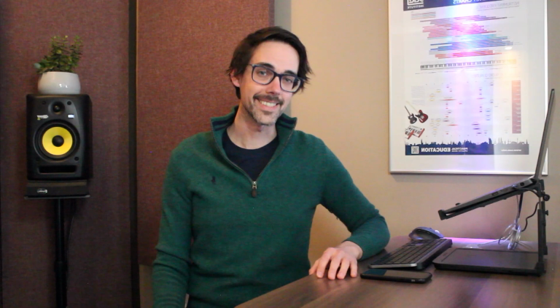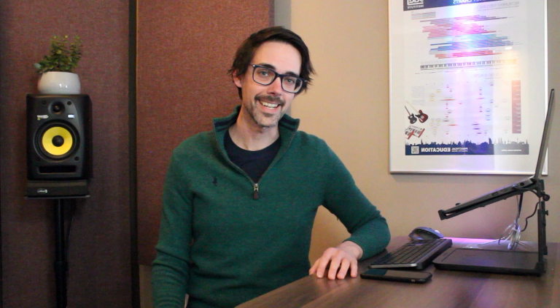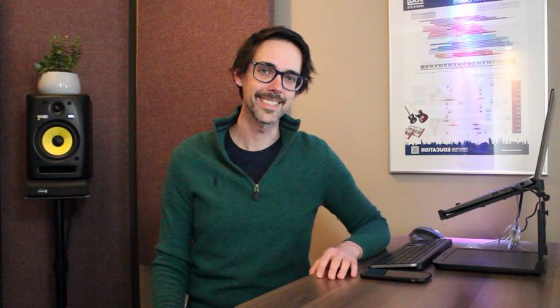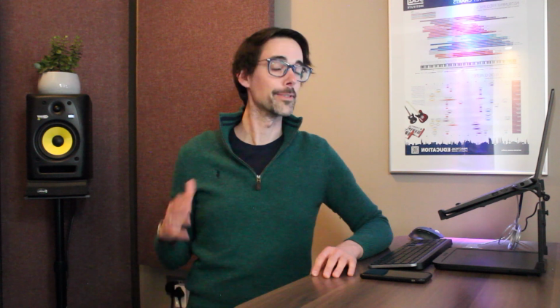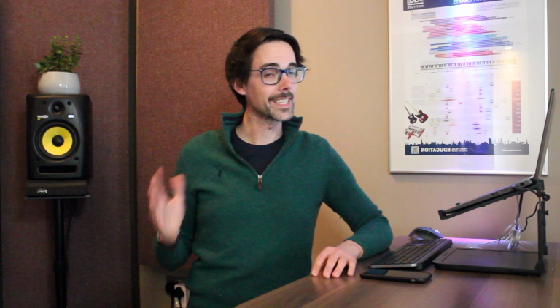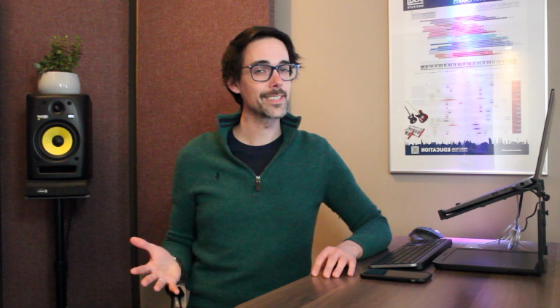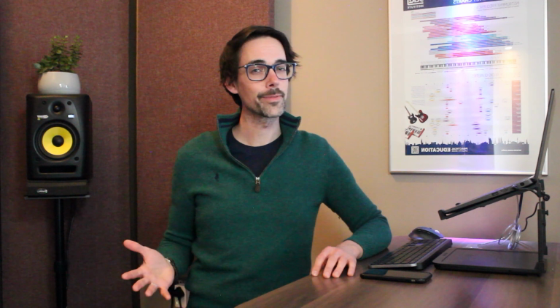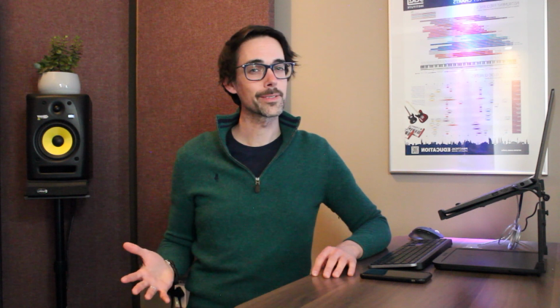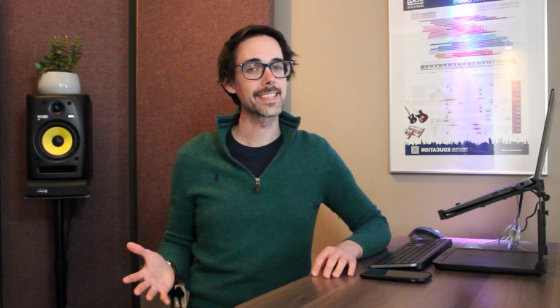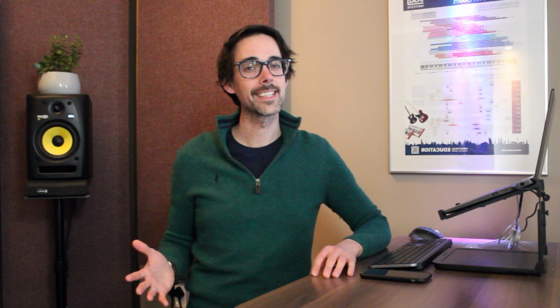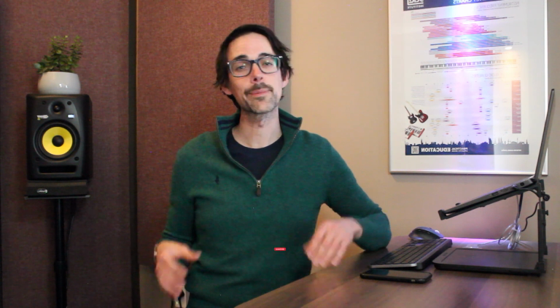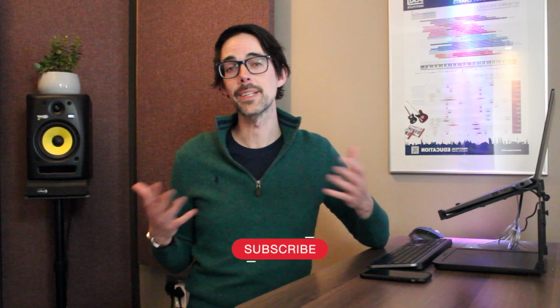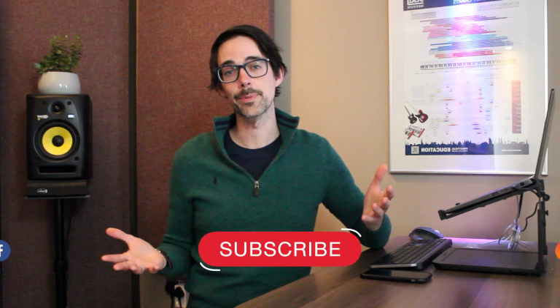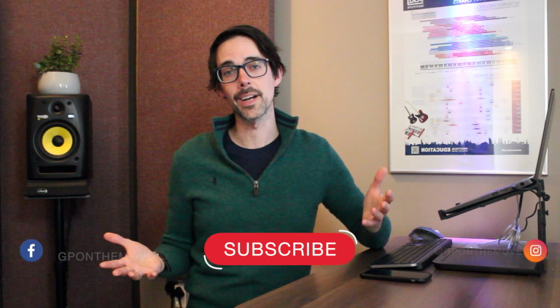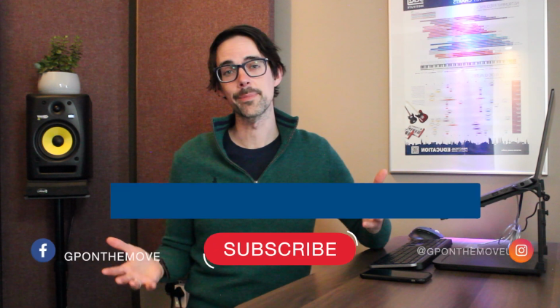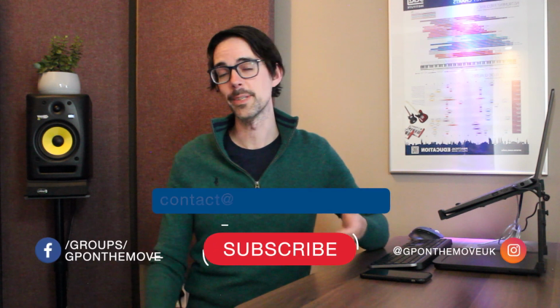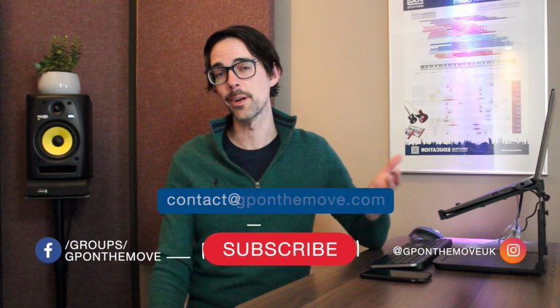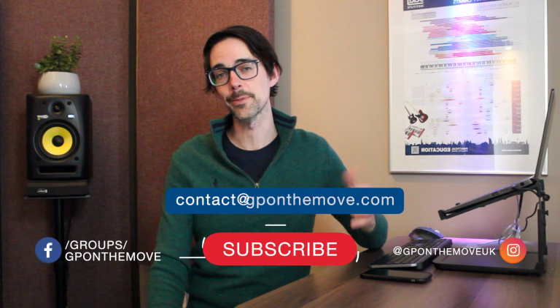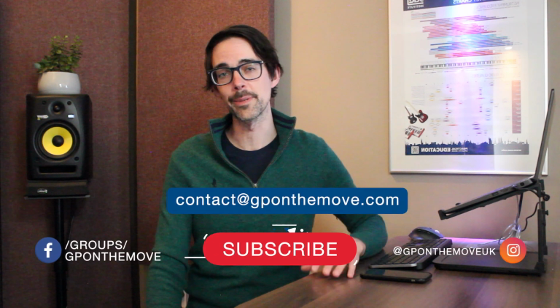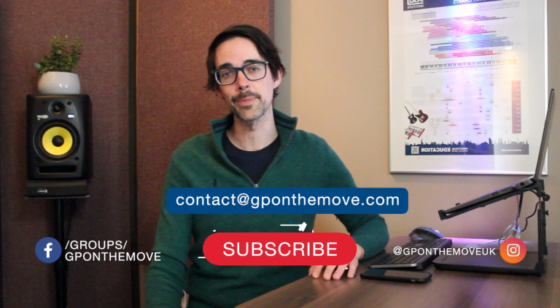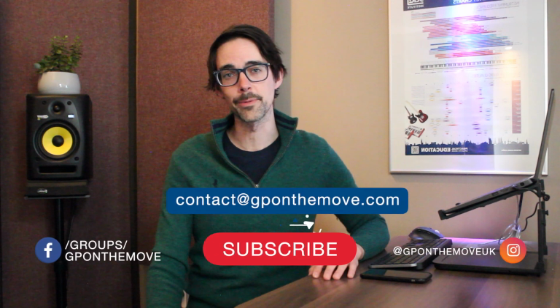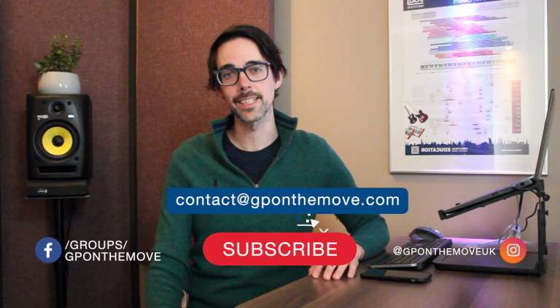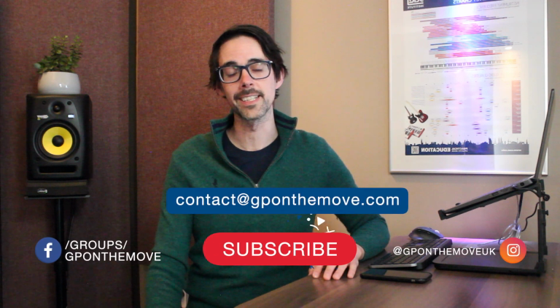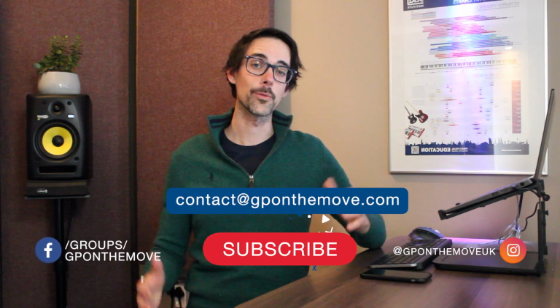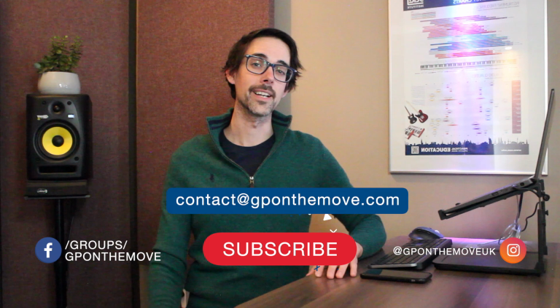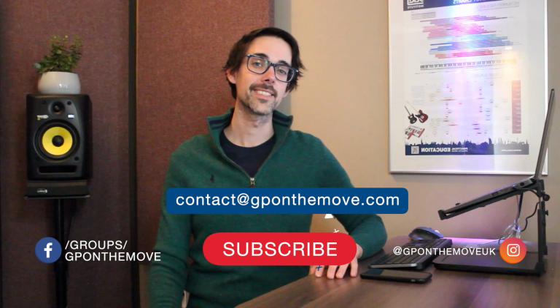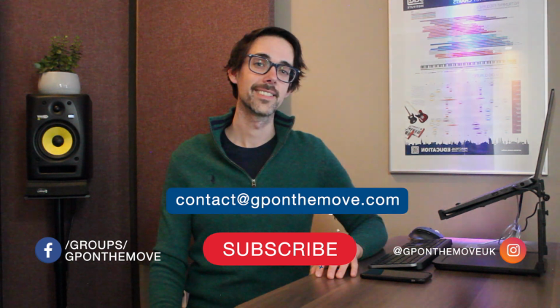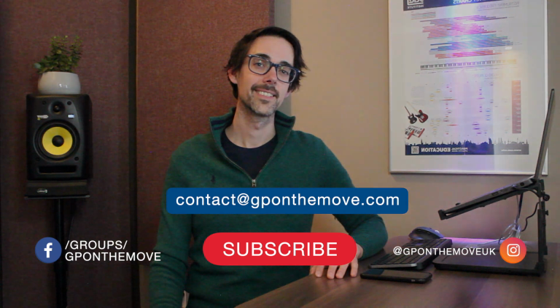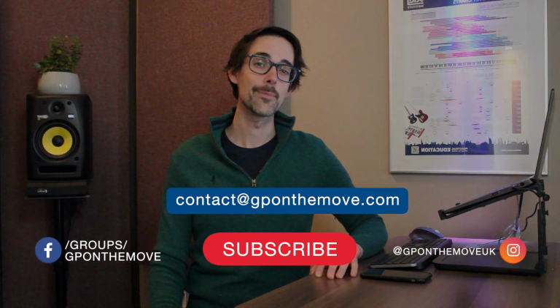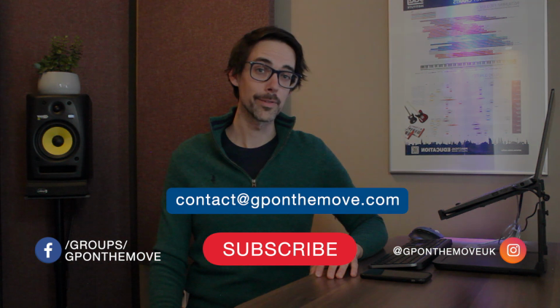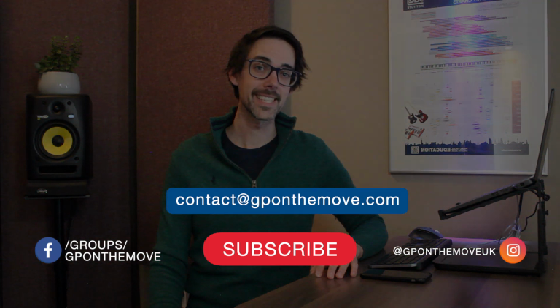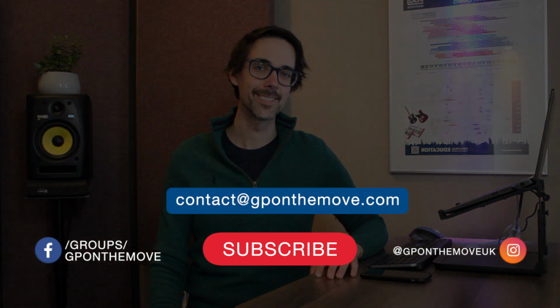That's it, guys. If you'd like to see more videos like these, please subscribe. You can also email me directly. Otherwise, powodzenia — I'll see you next time!